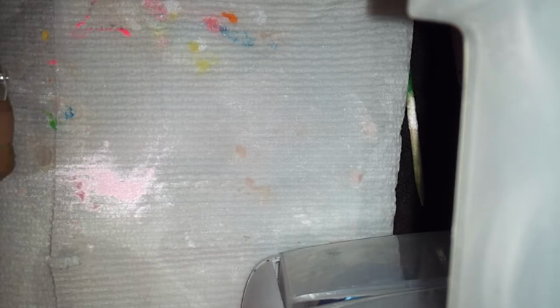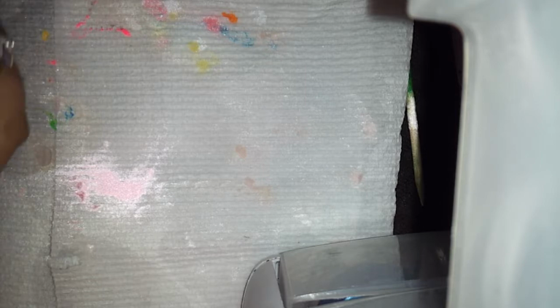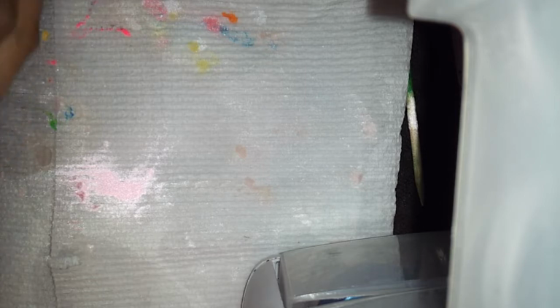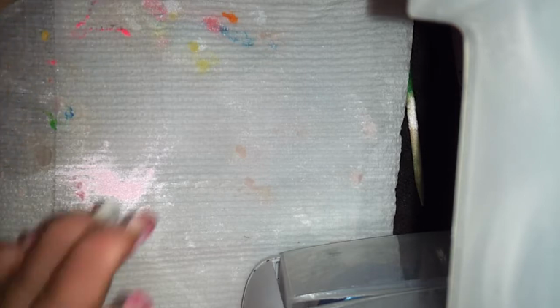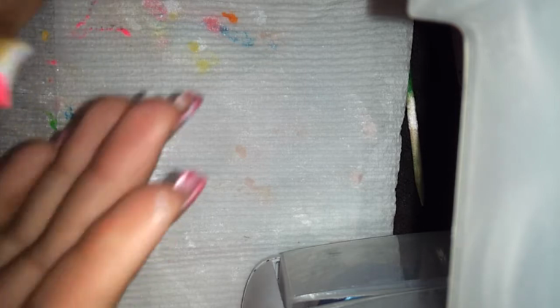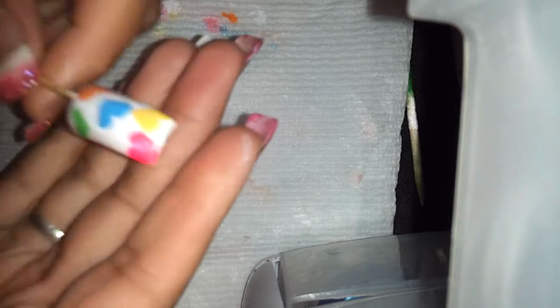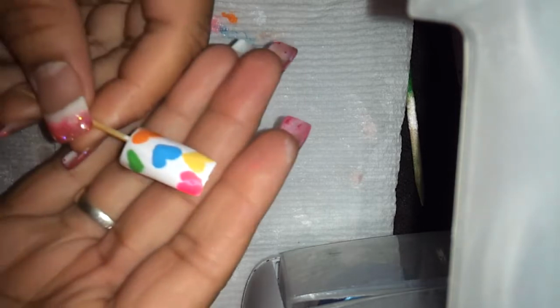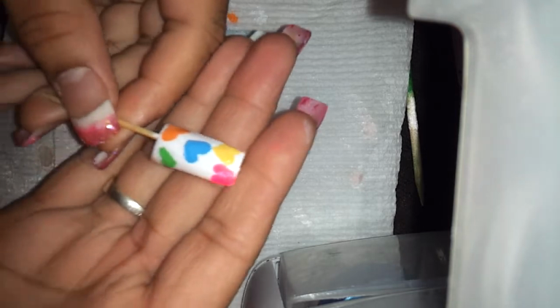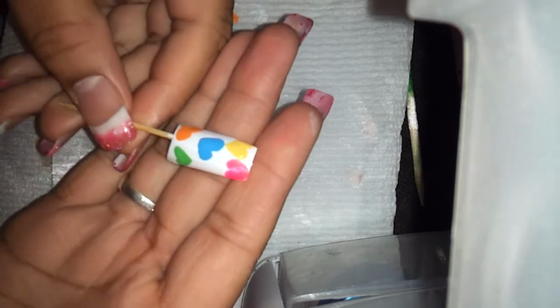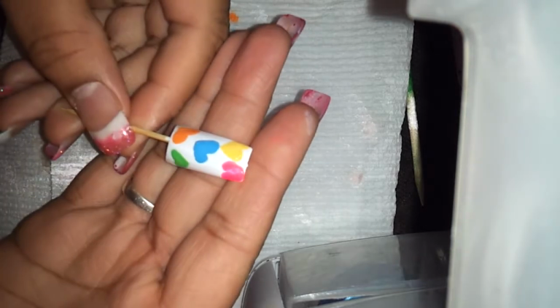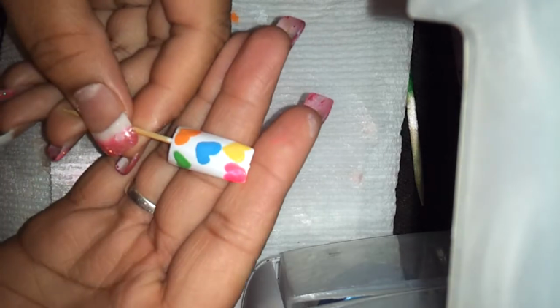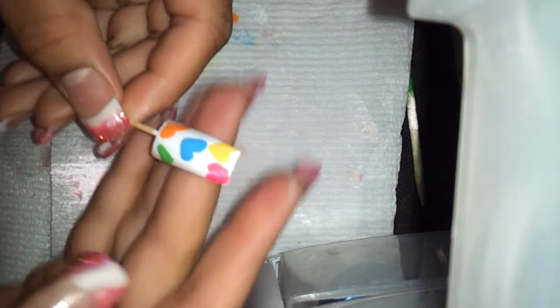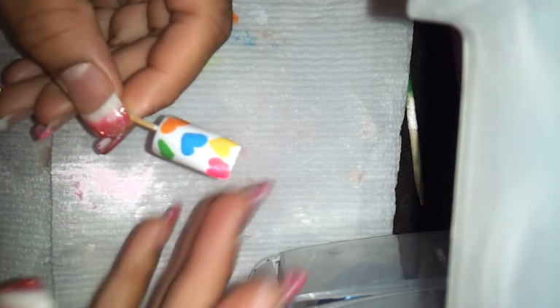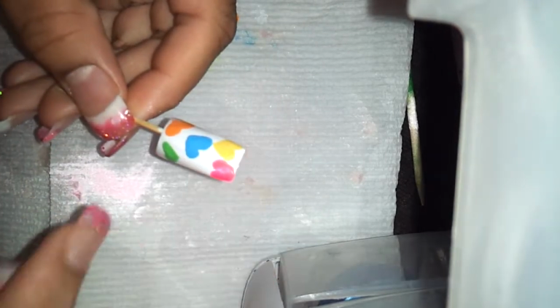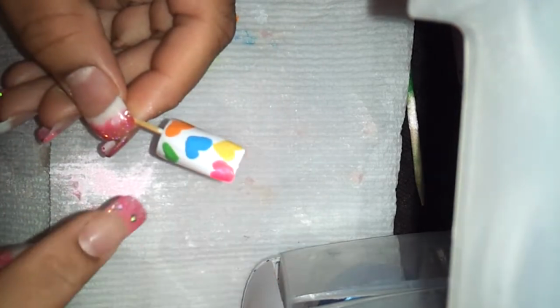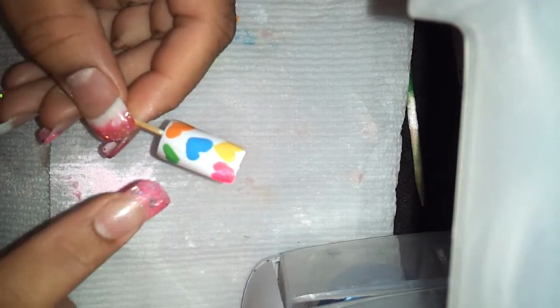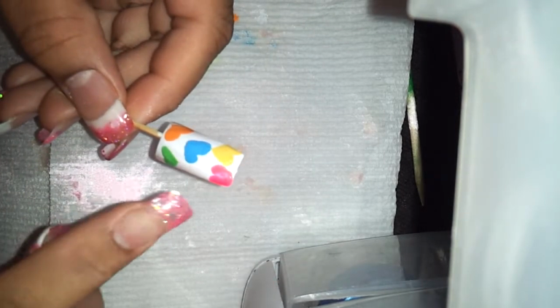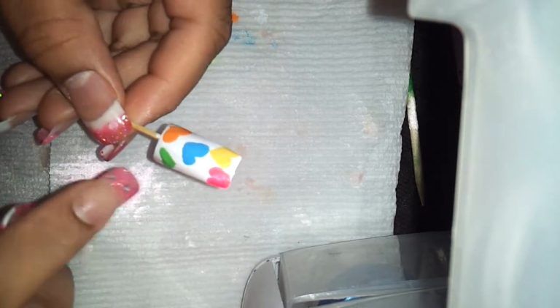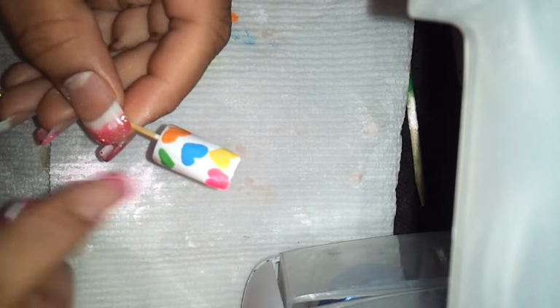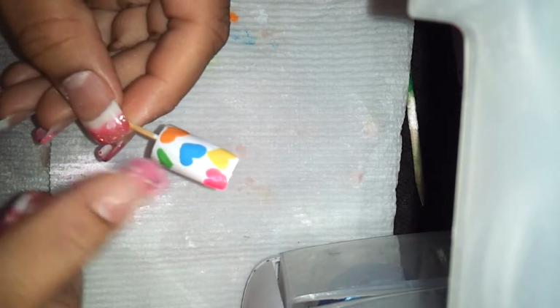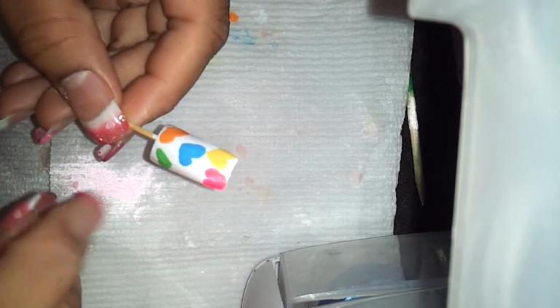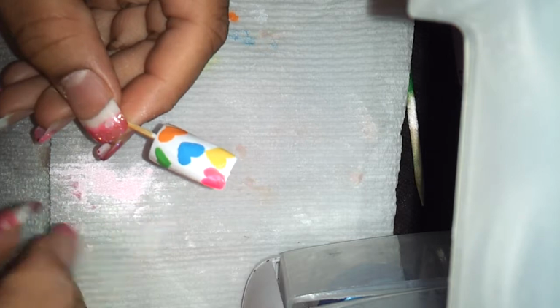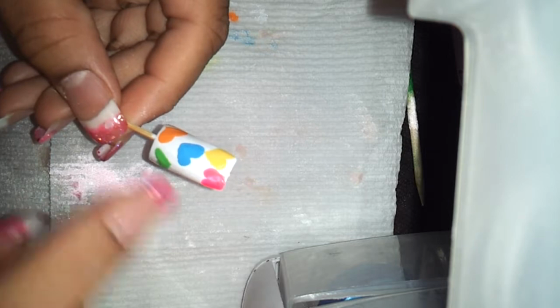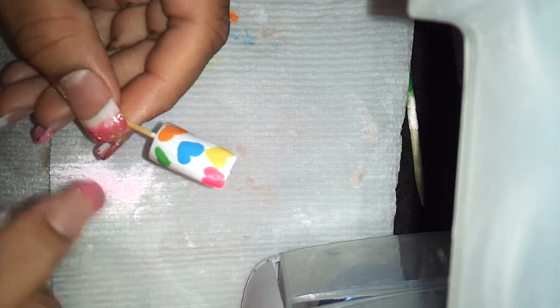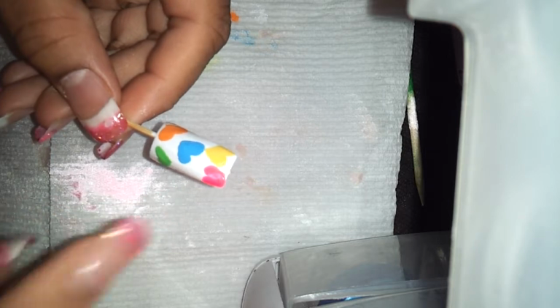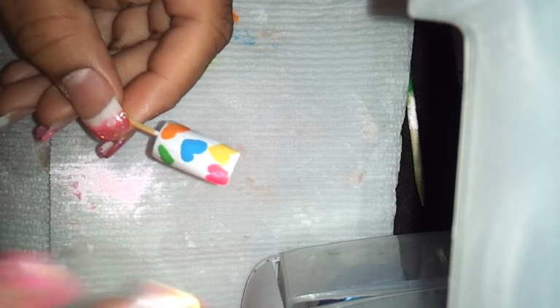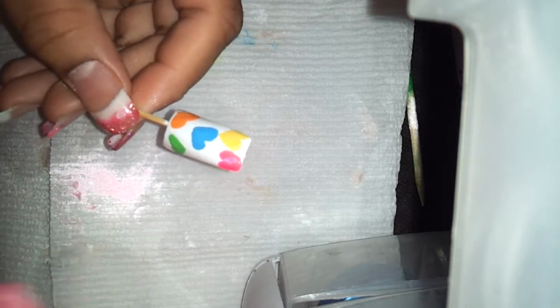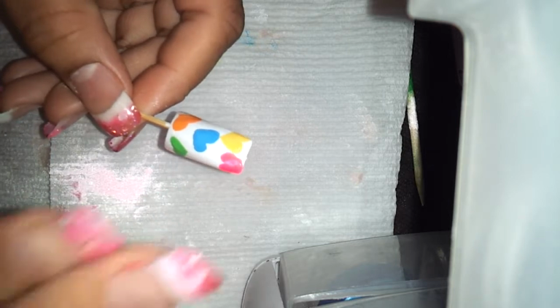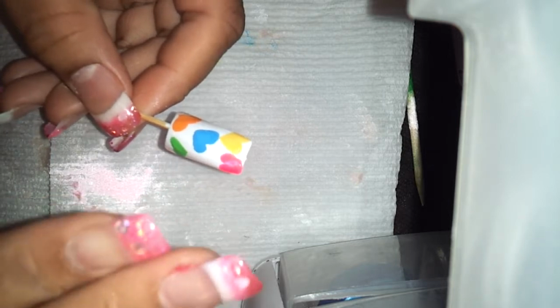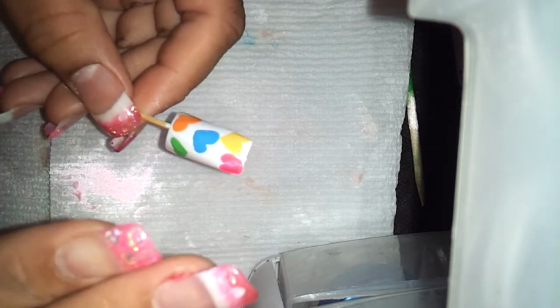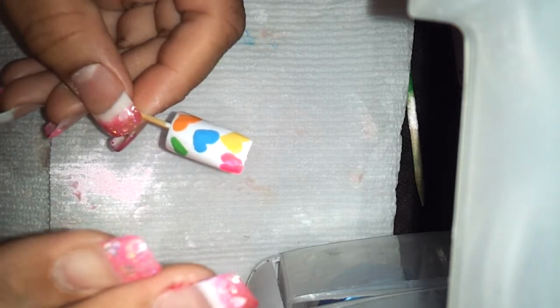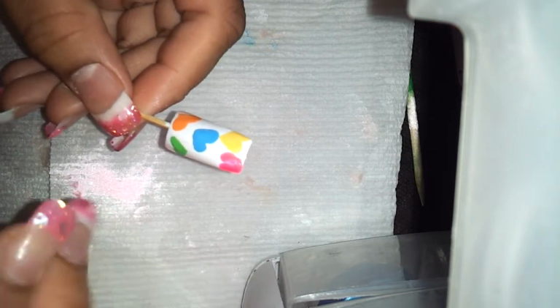The first thing I did was paint the nail with two coats of white polish.